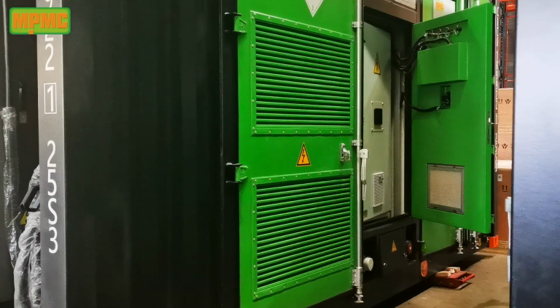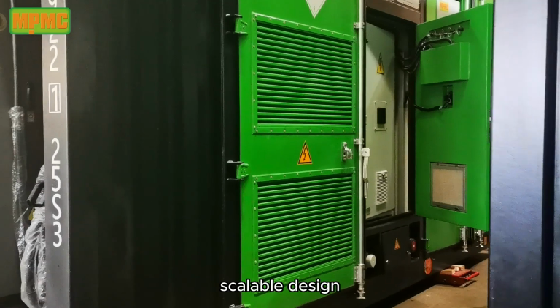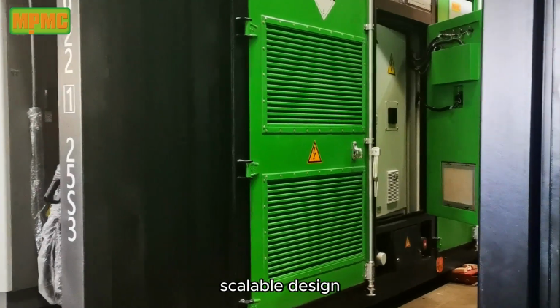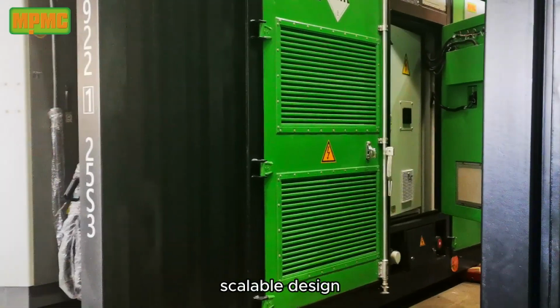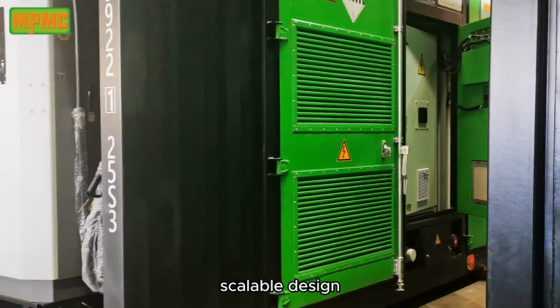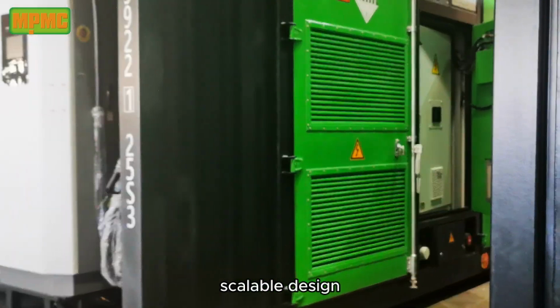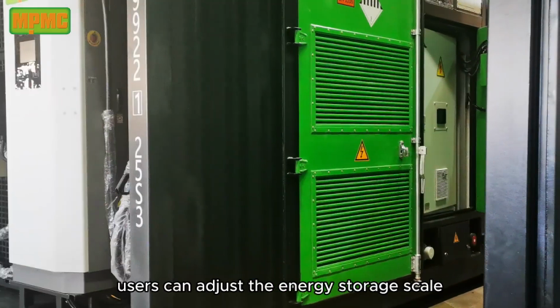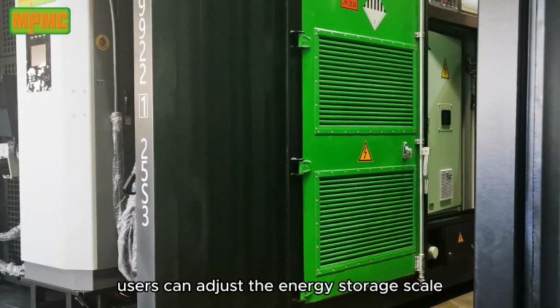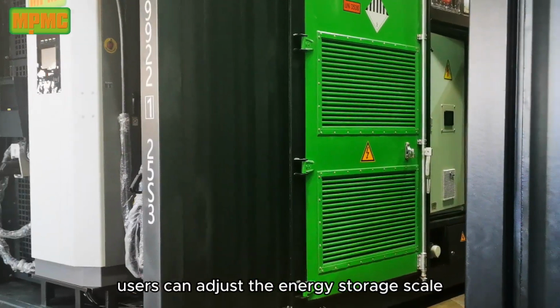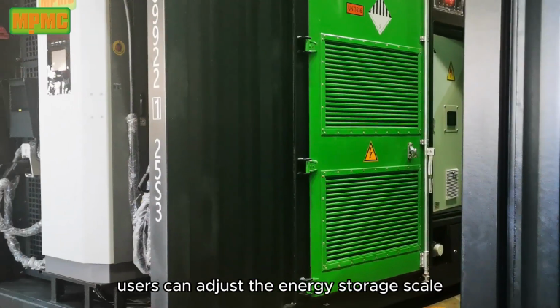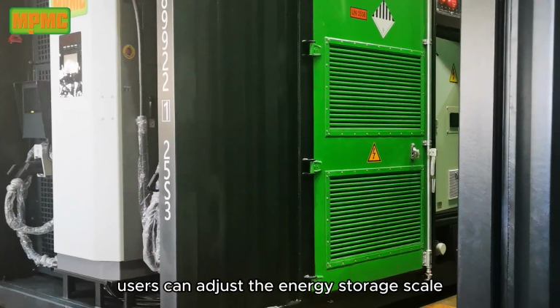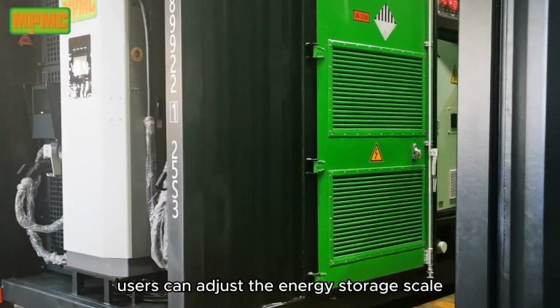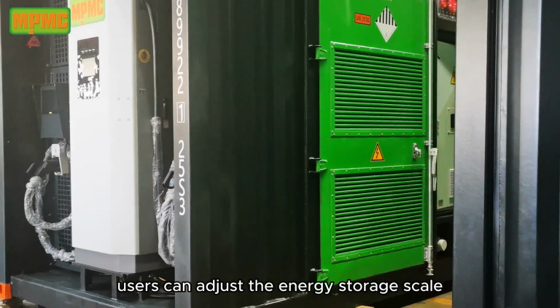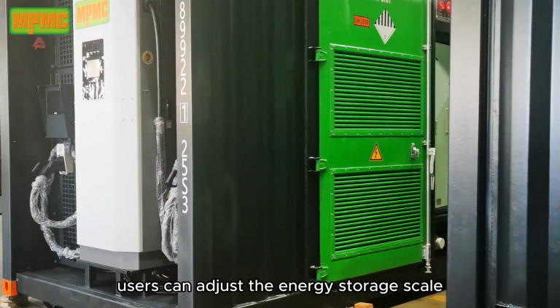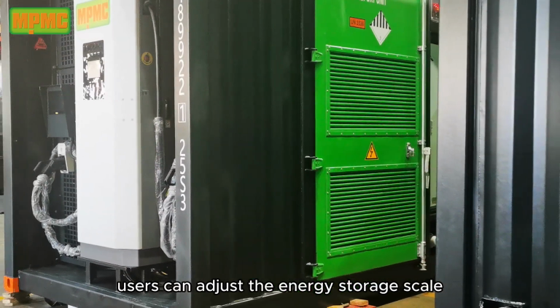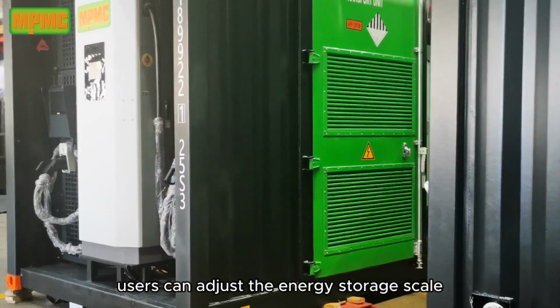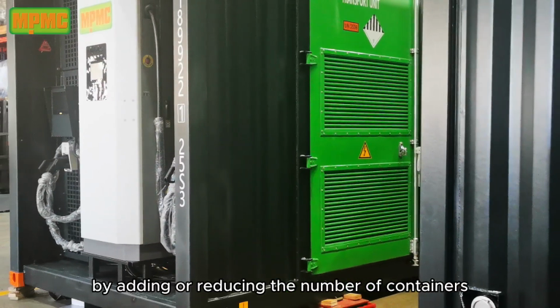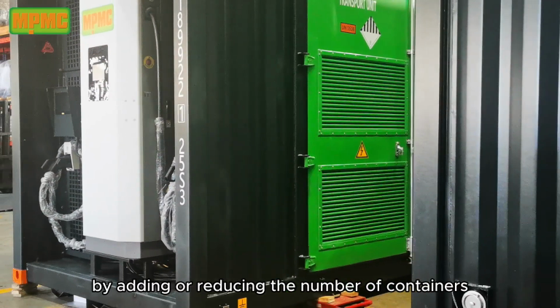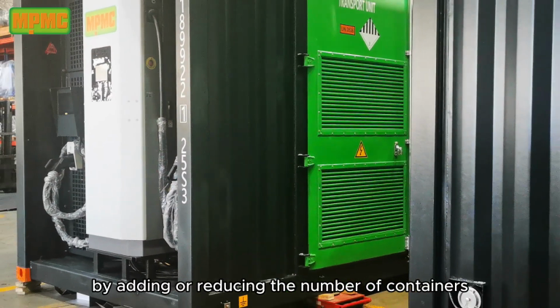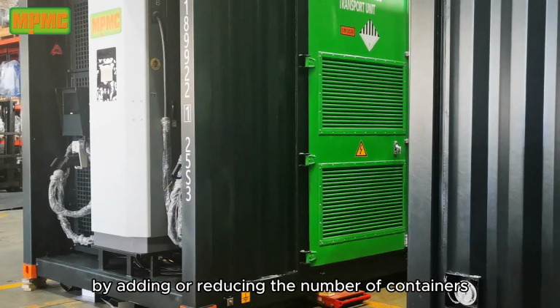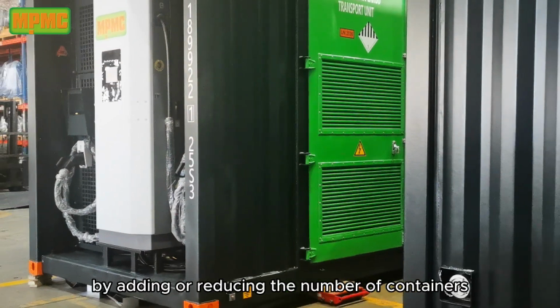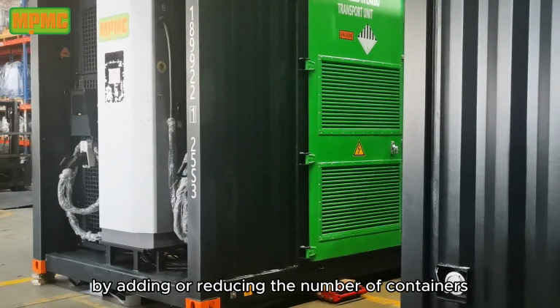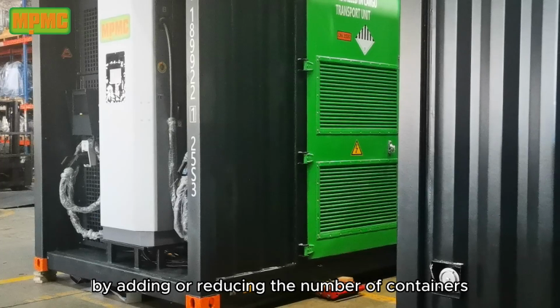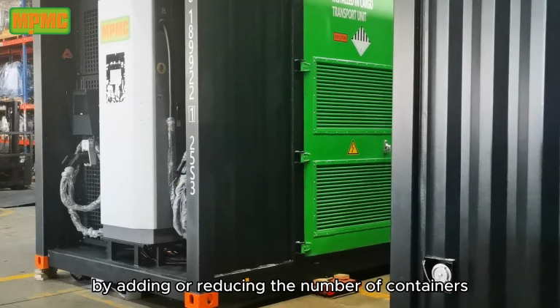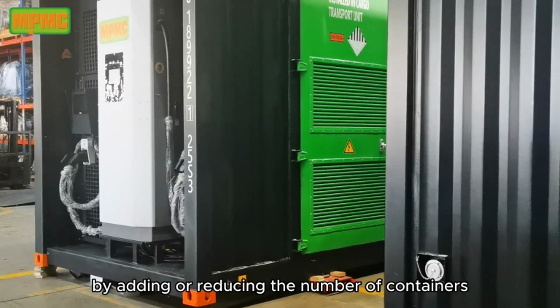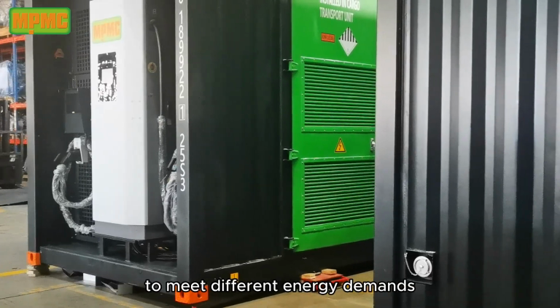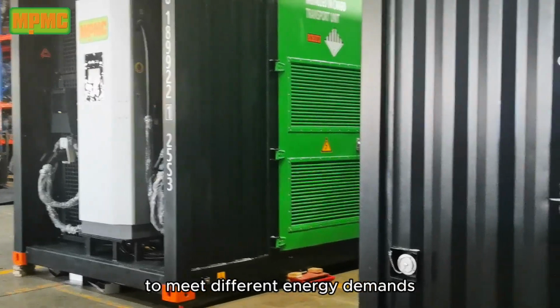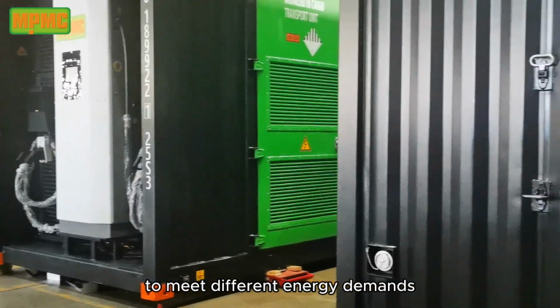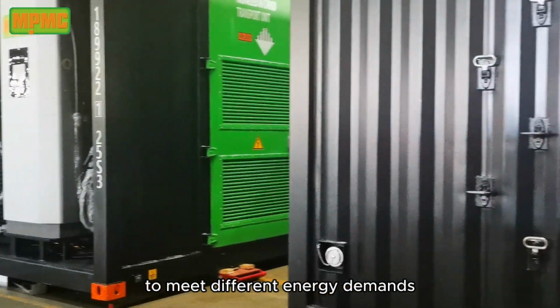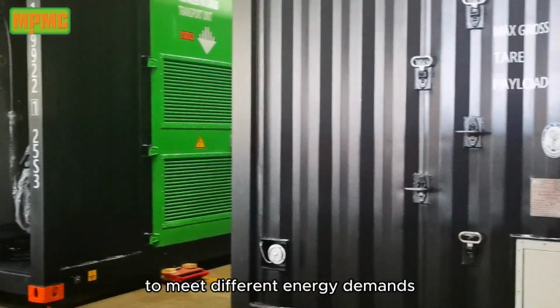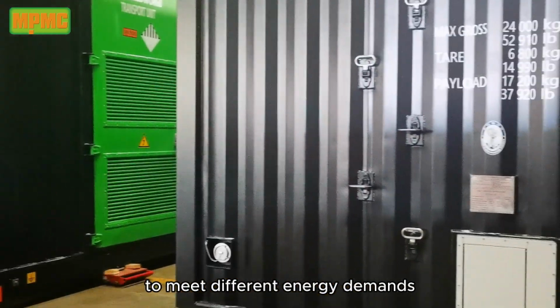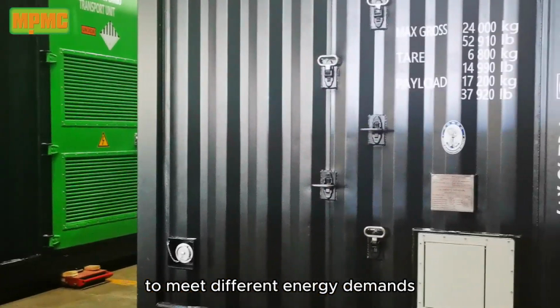Scalable design: users can adjust the energy storage scale by adding or reducing the number of containers to meet different energy demands.